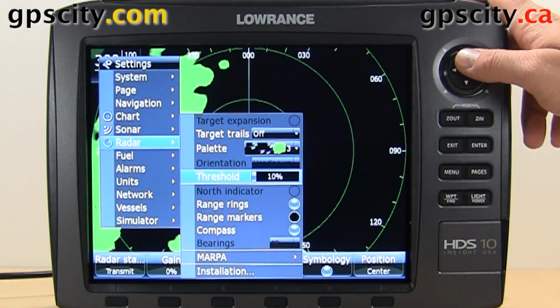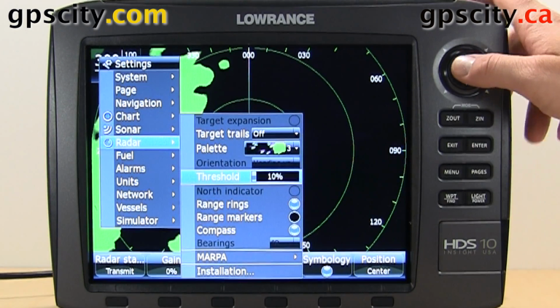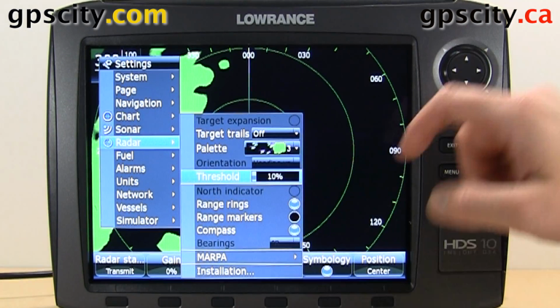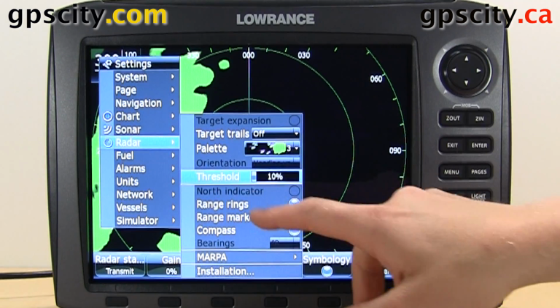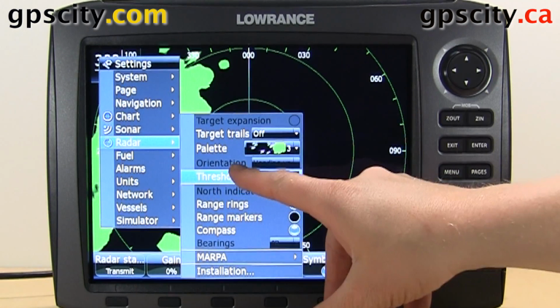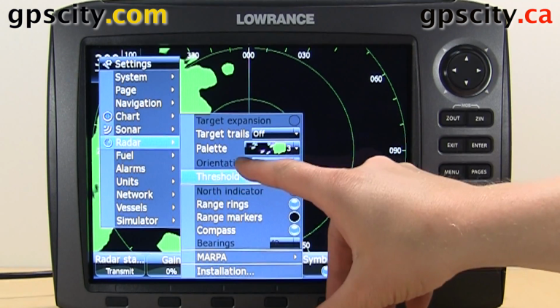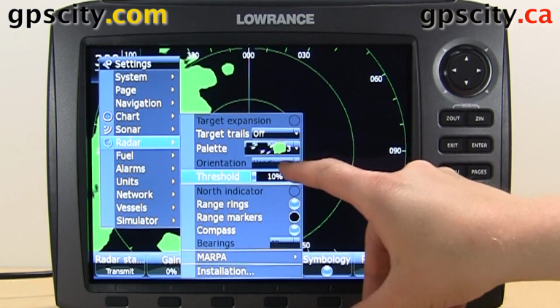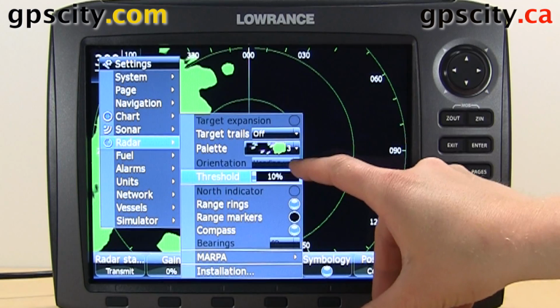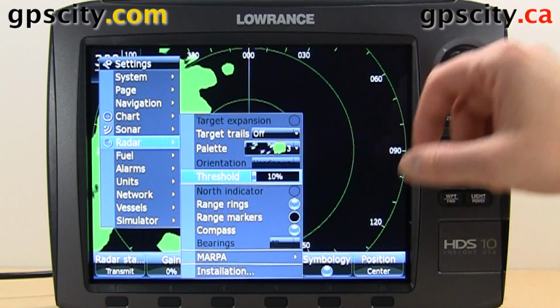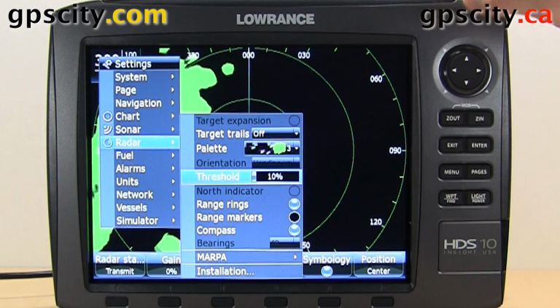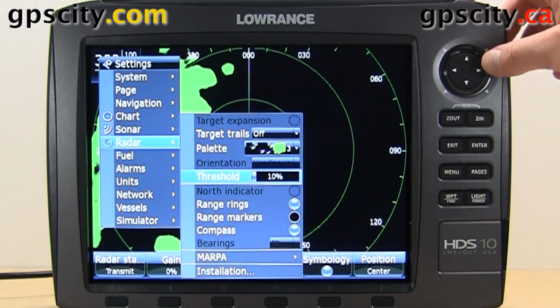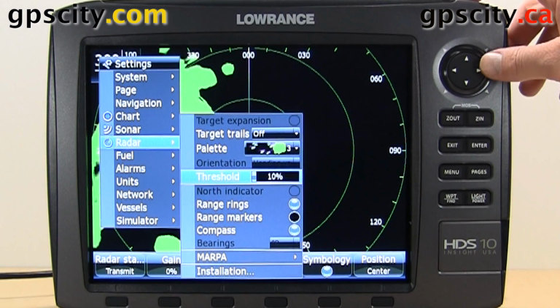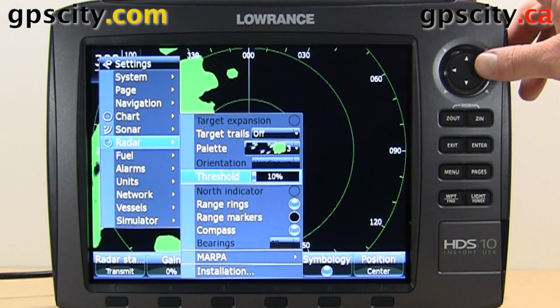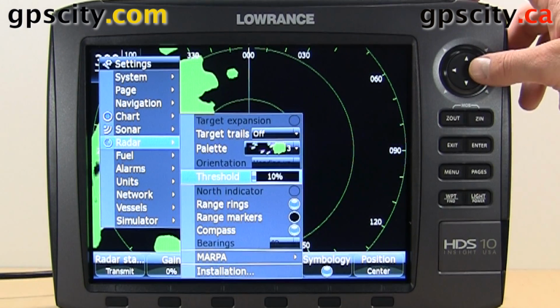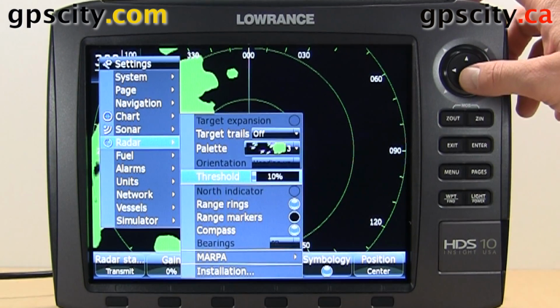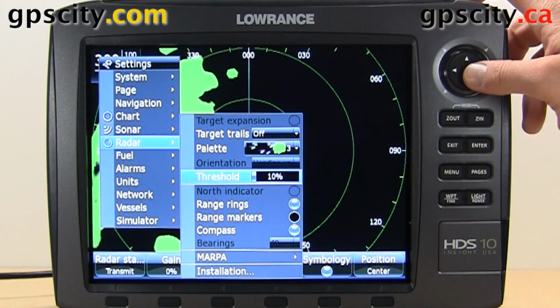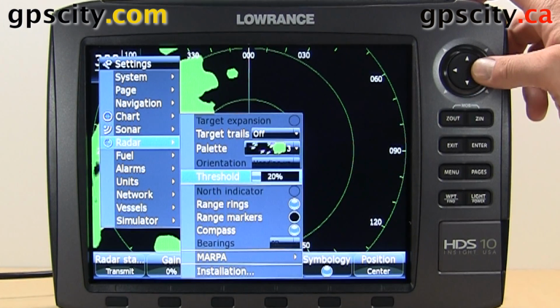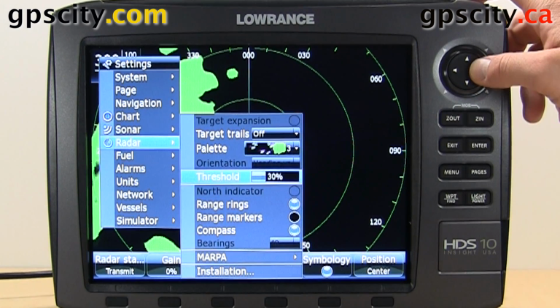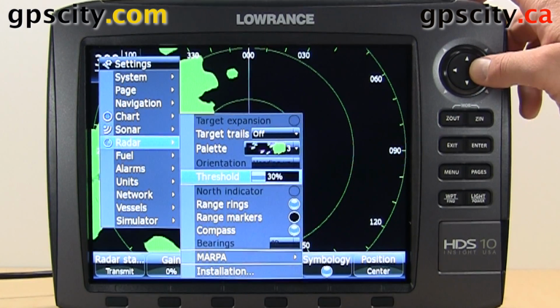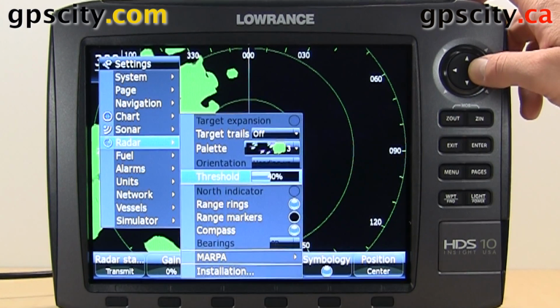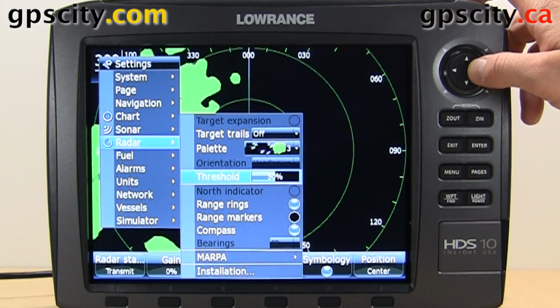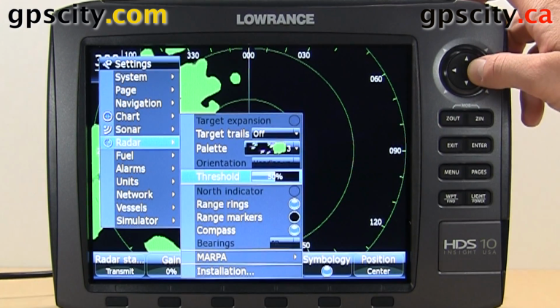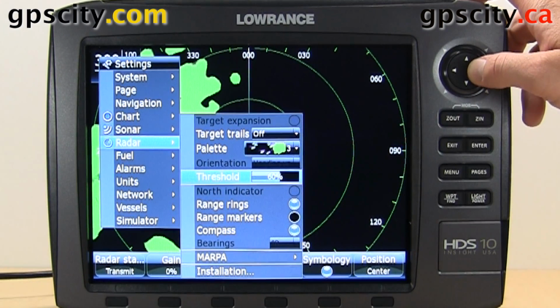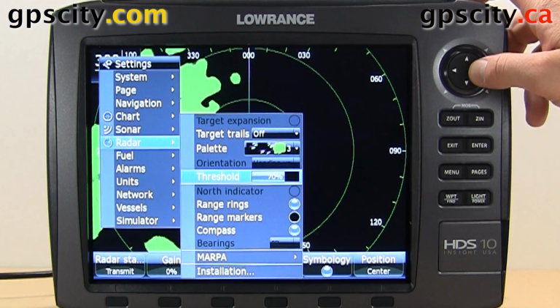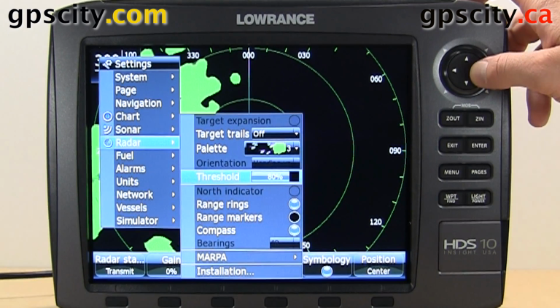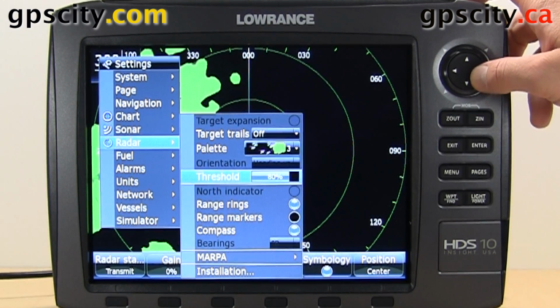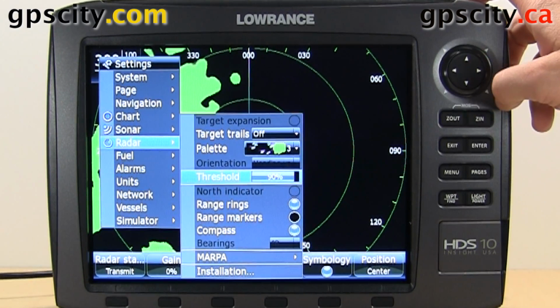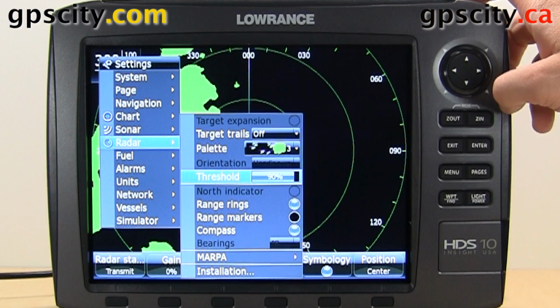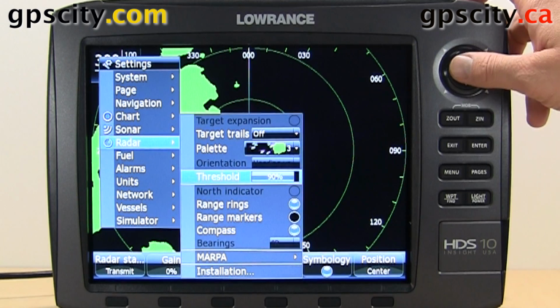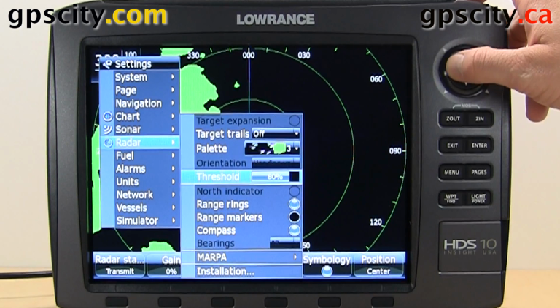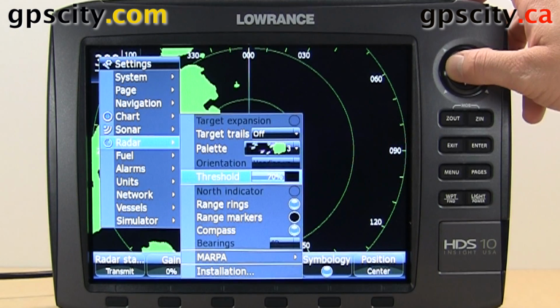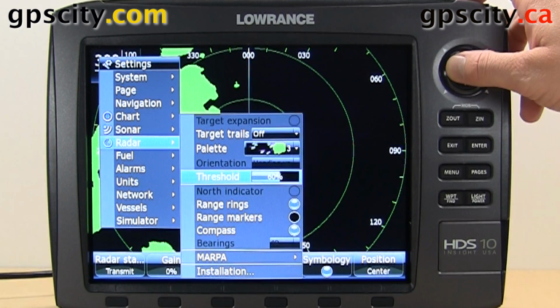We have orientation, it's grayed out right now. Then we have our threshold — you could turn that right up or right down.